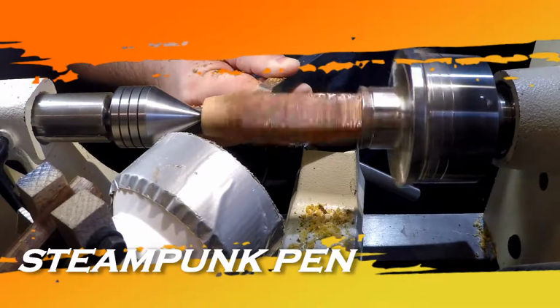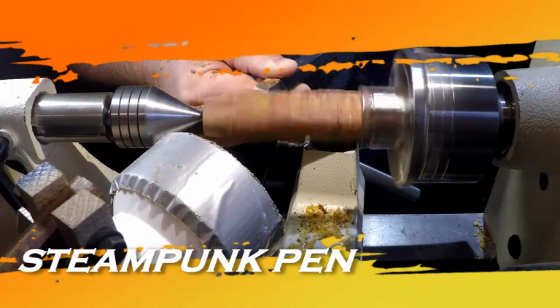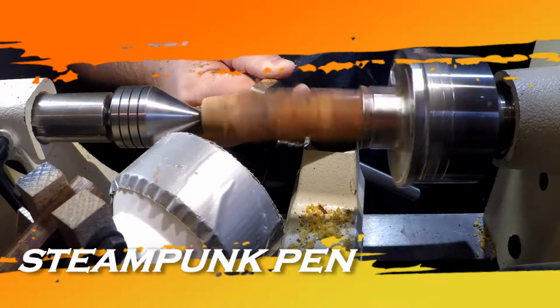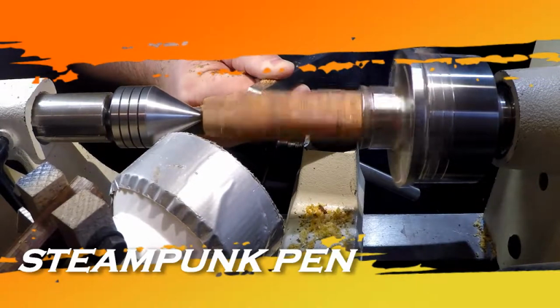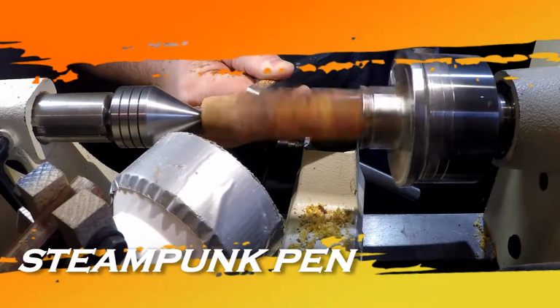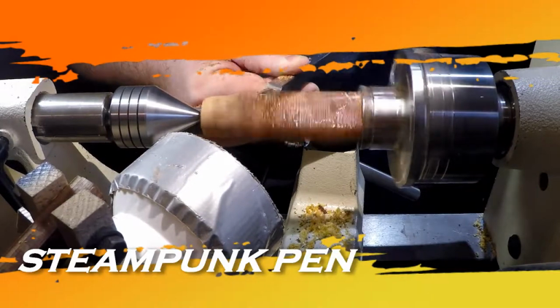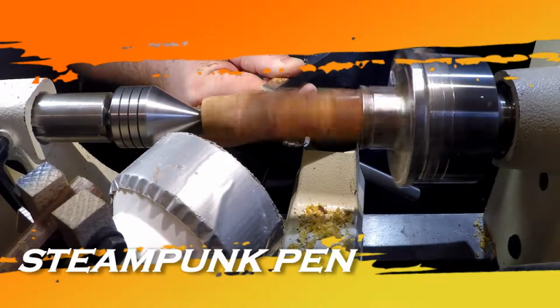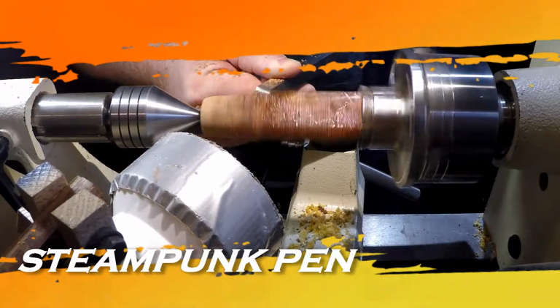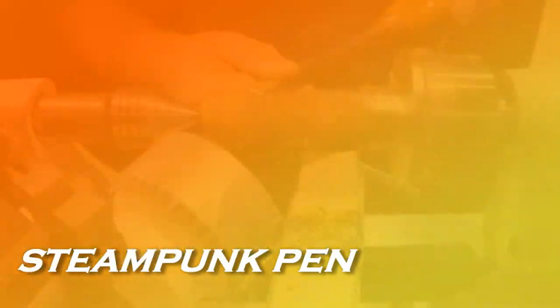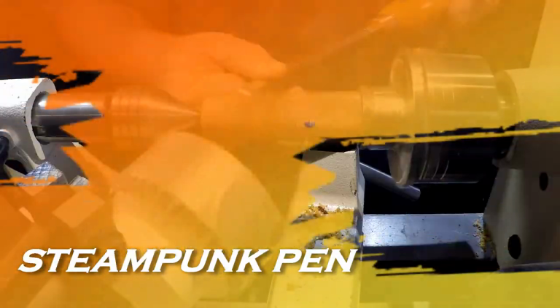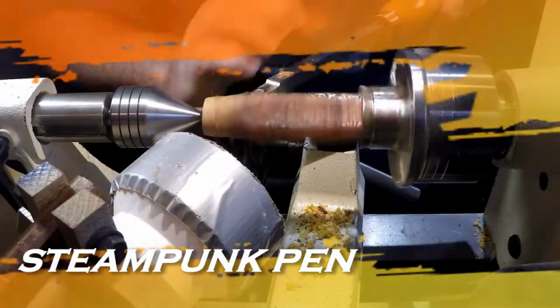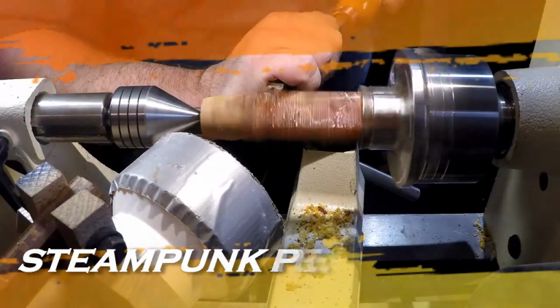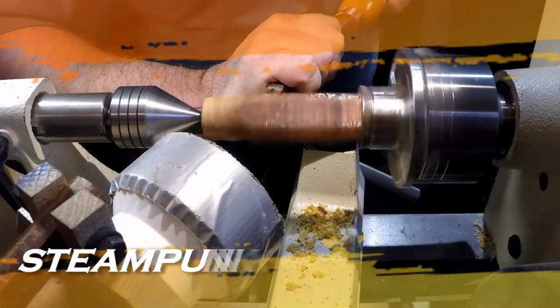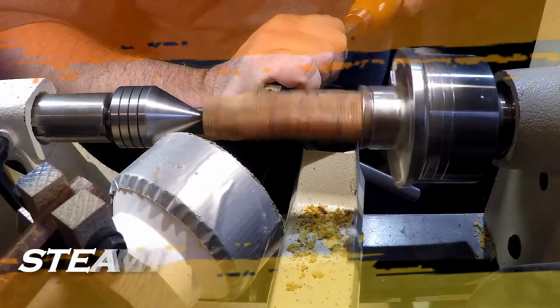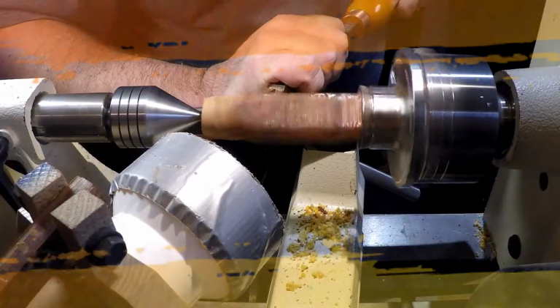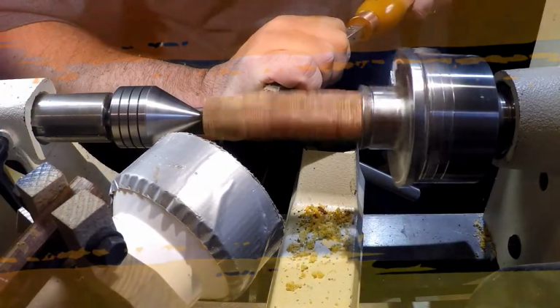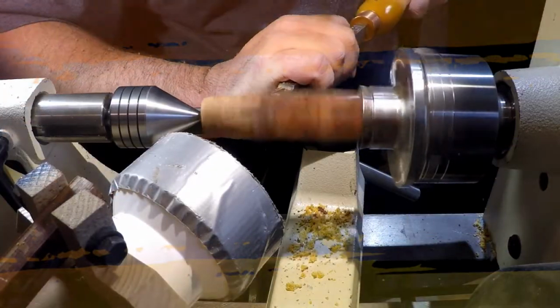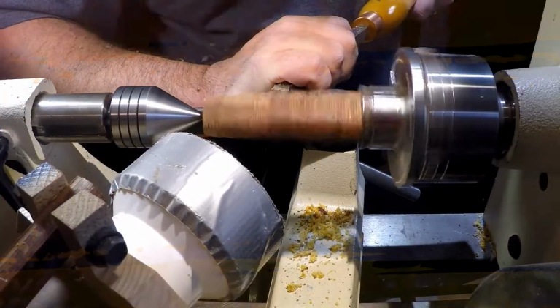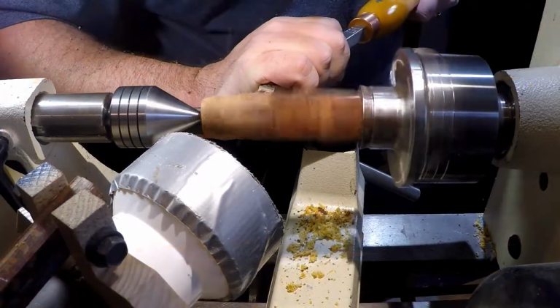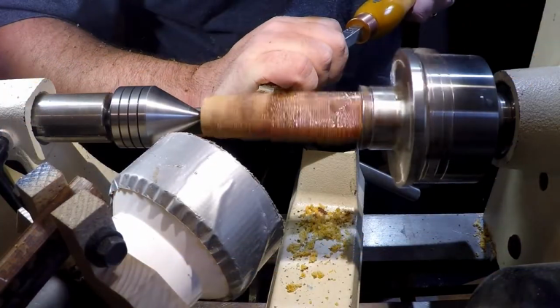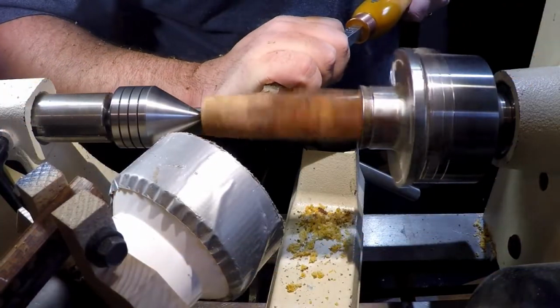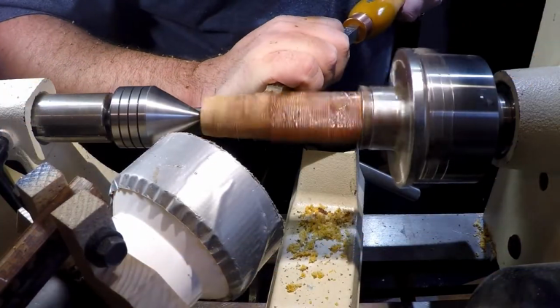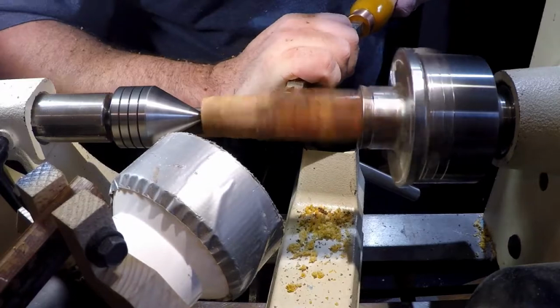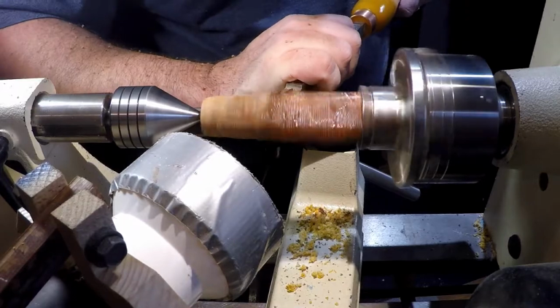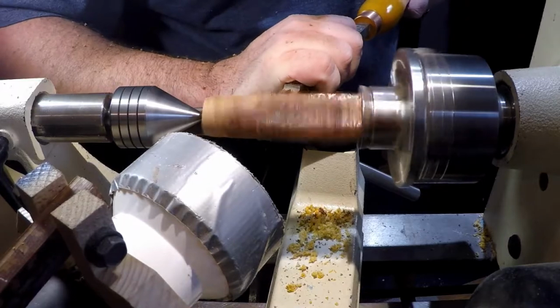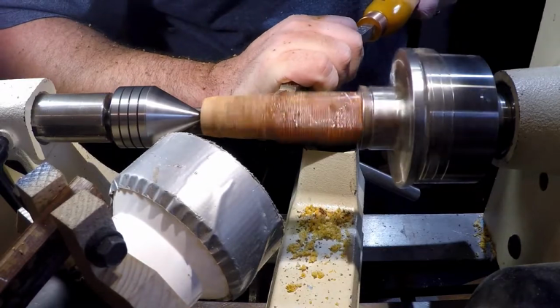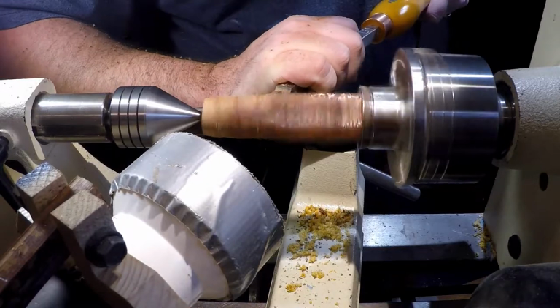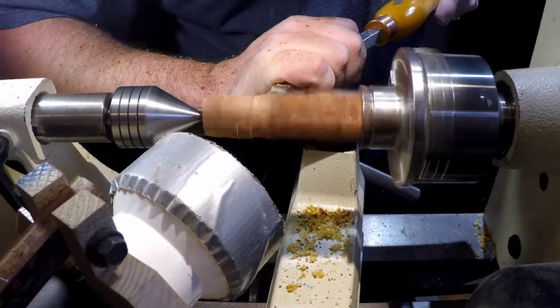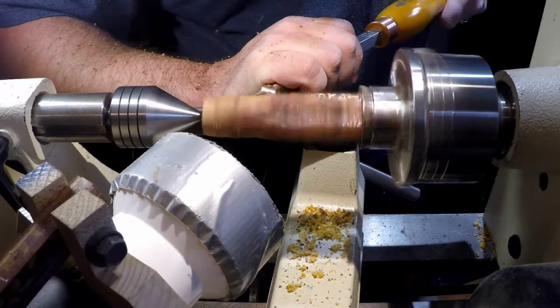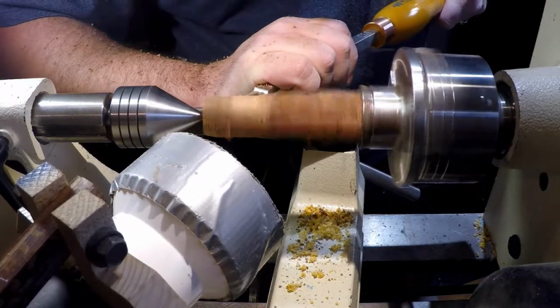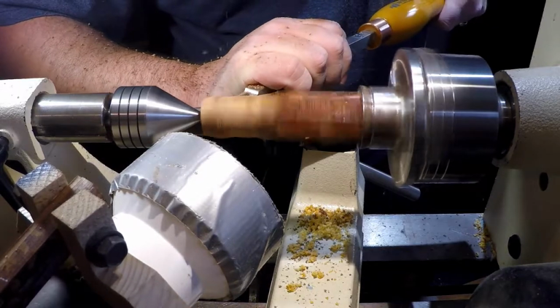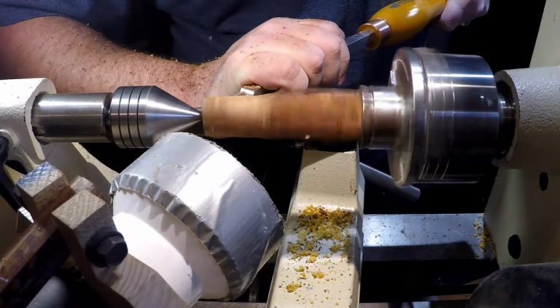Hello and welcome to Bighorn Woodworks. Today I will be making a steampunk pen.